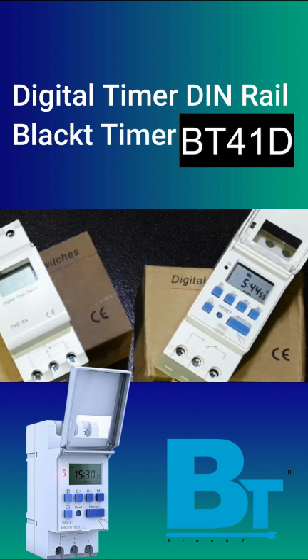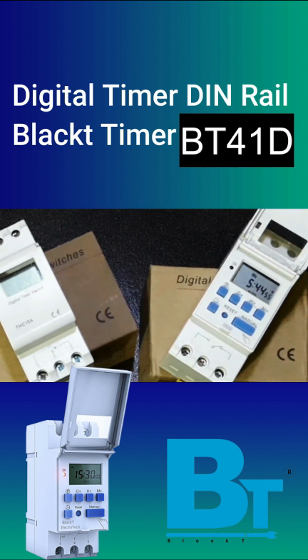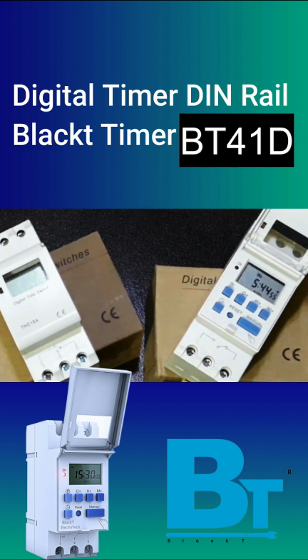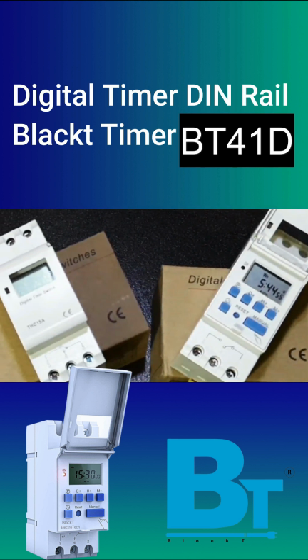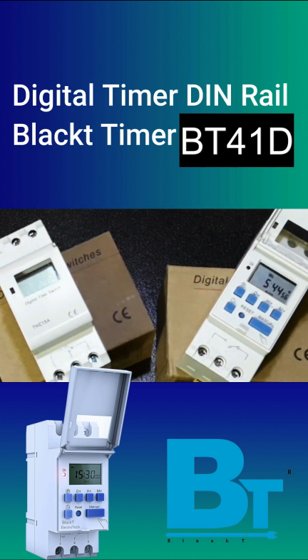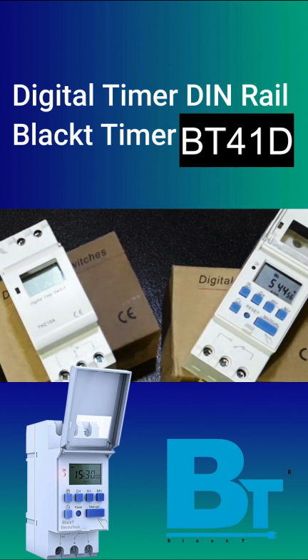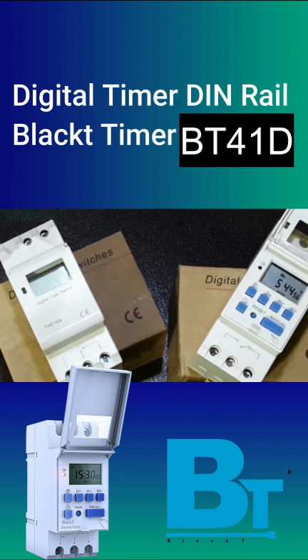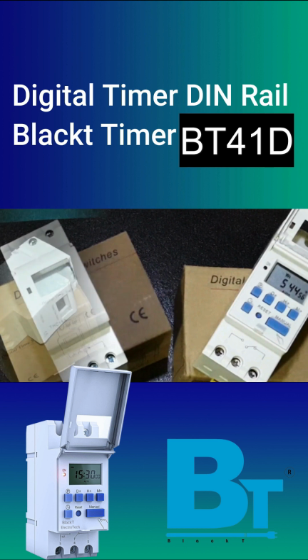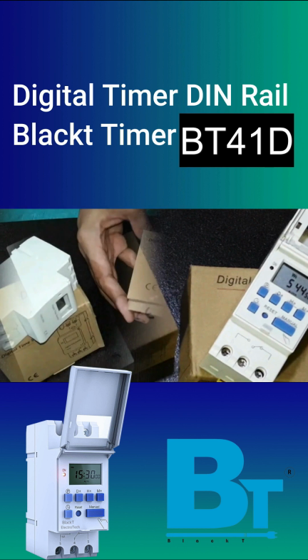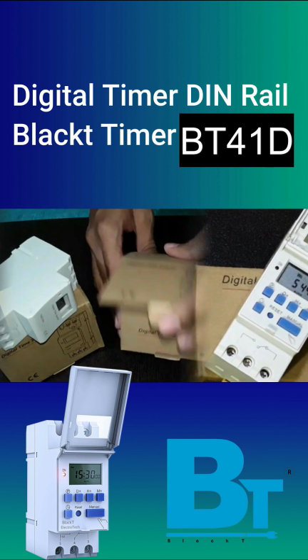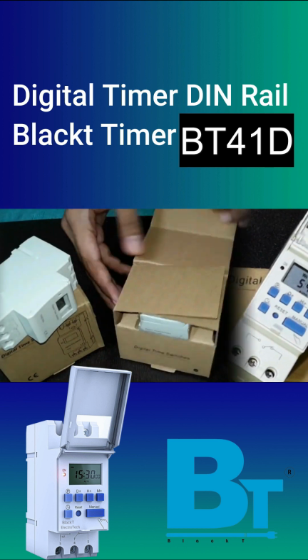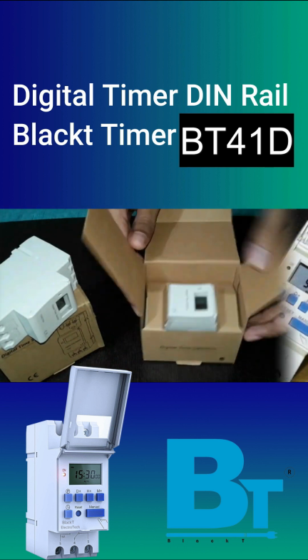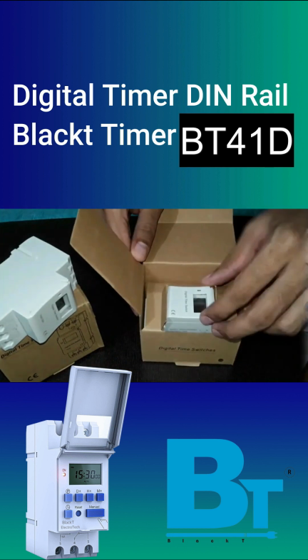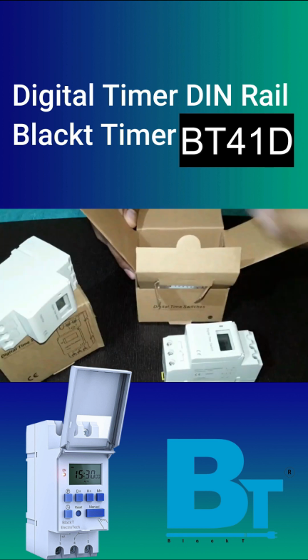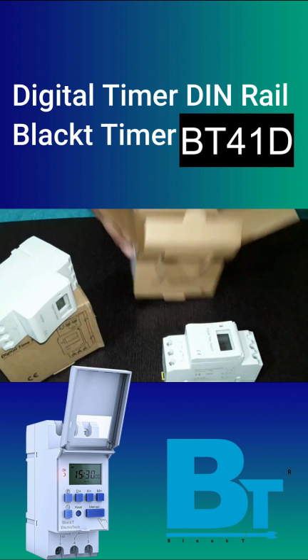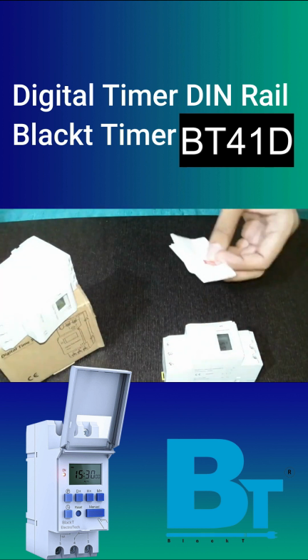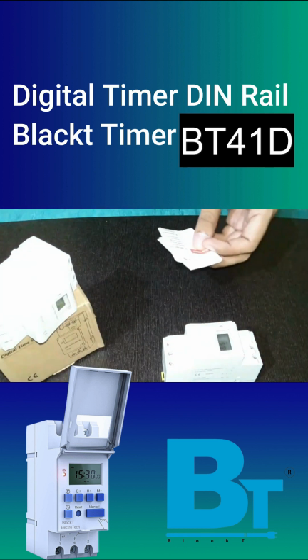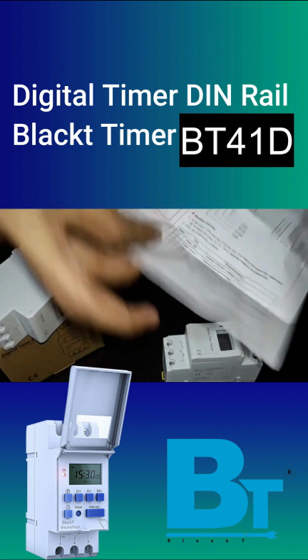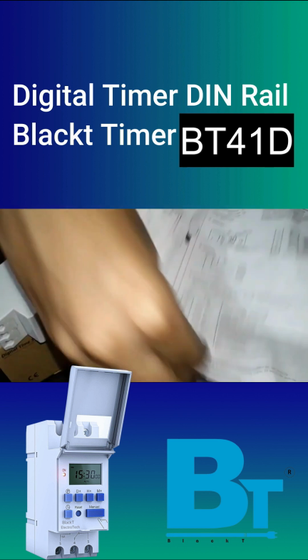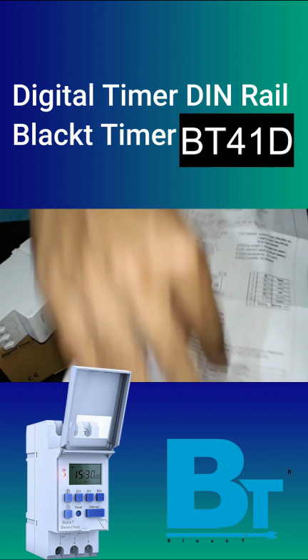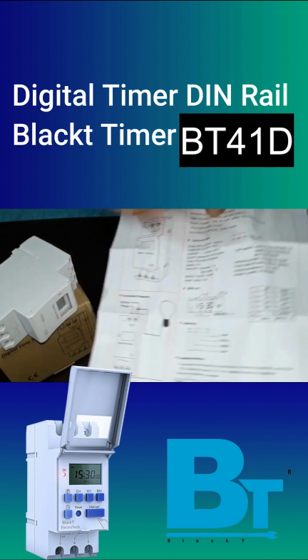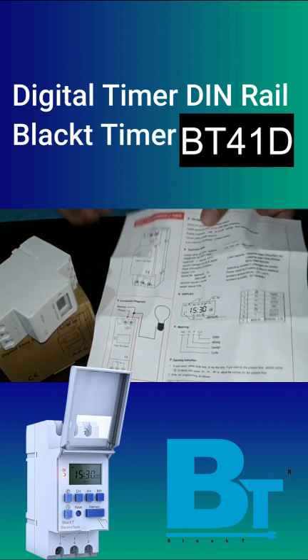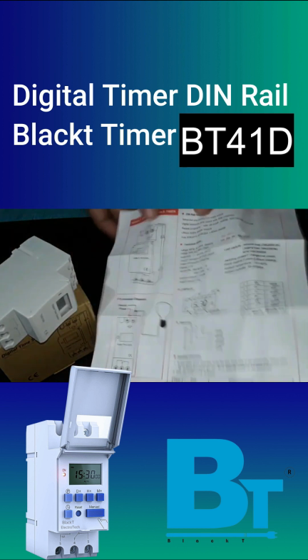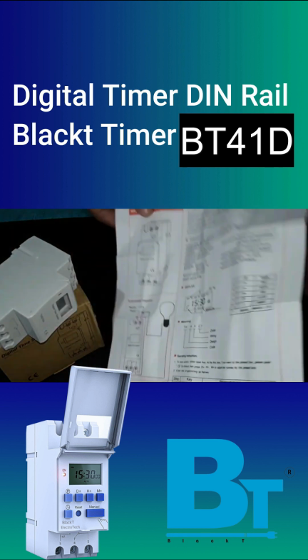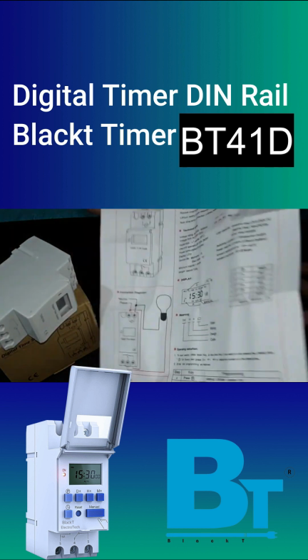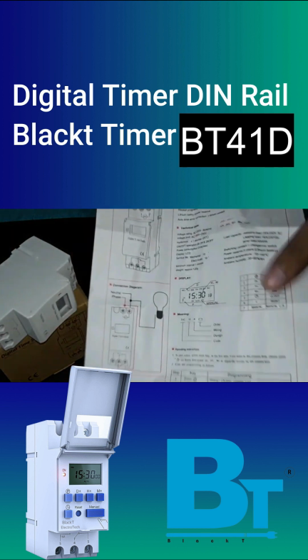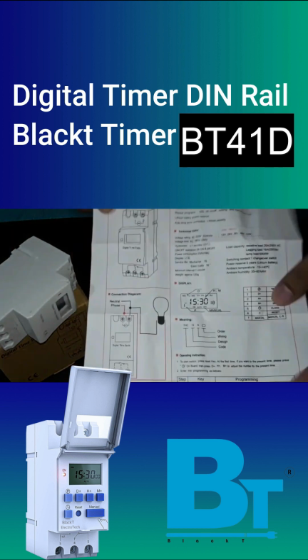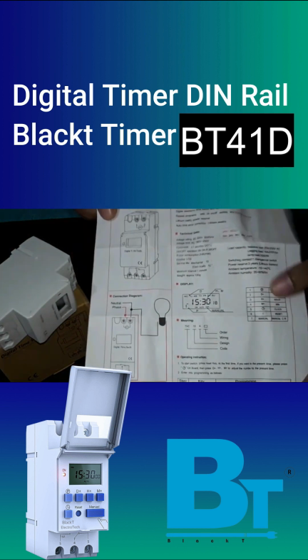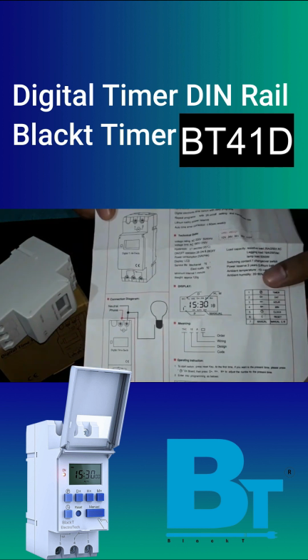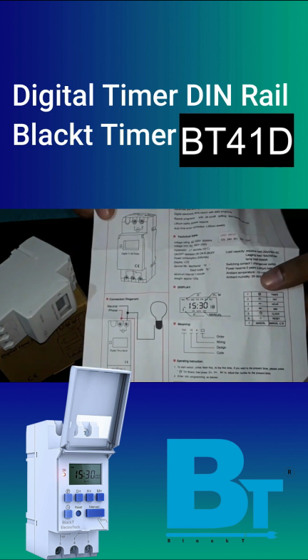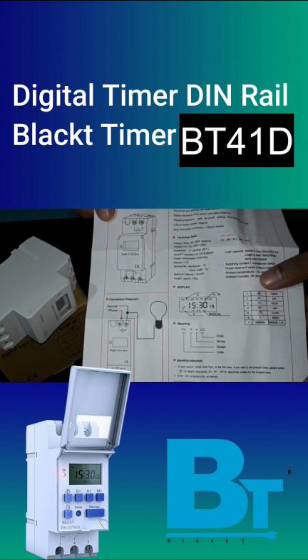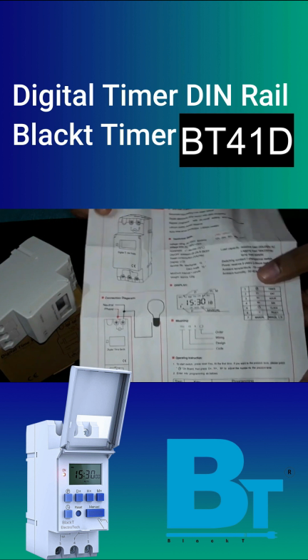Black Tea Electrotech company supplies this product with quality packaging, a timer module, and an instruction manual.